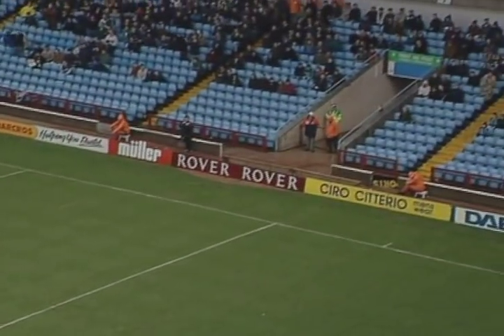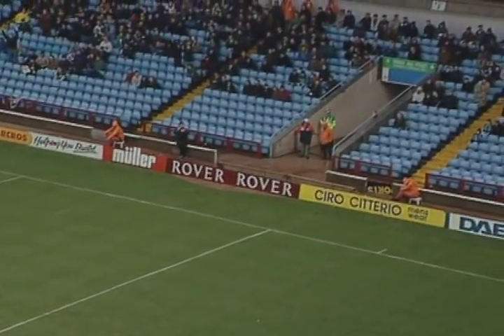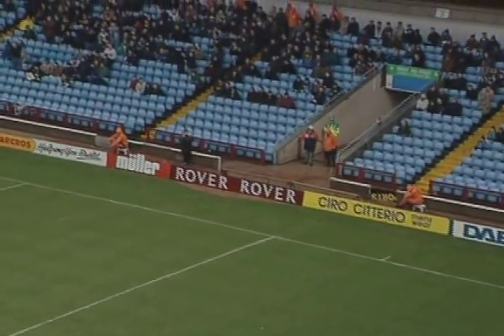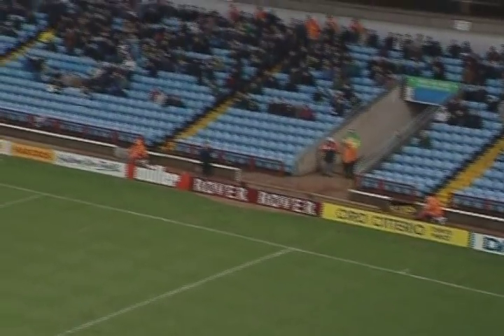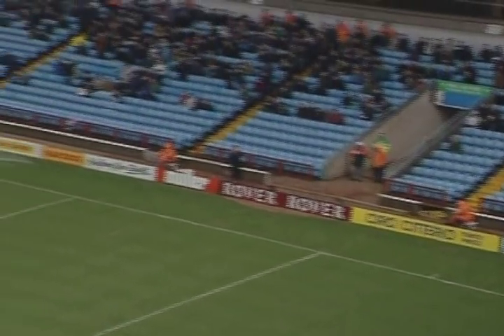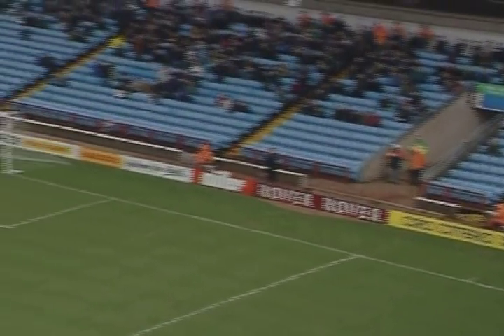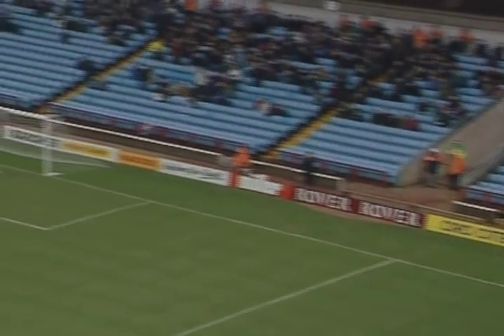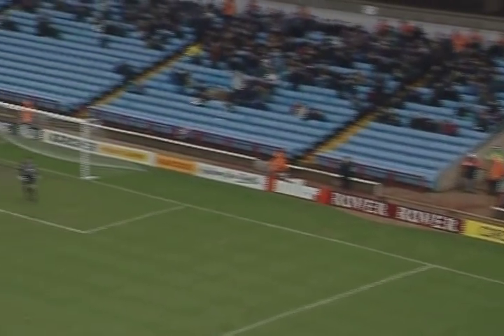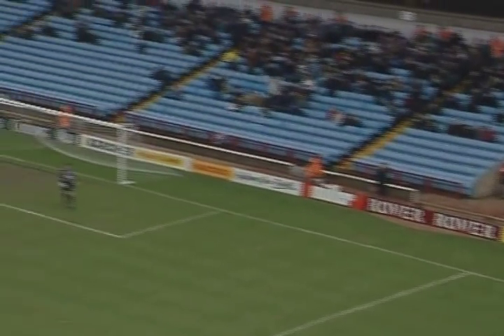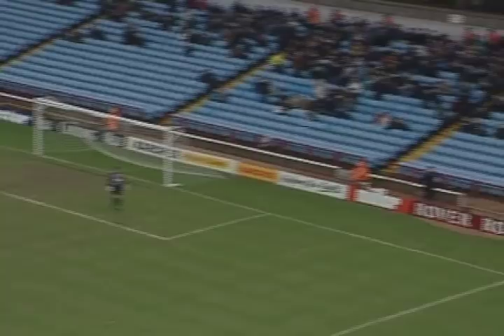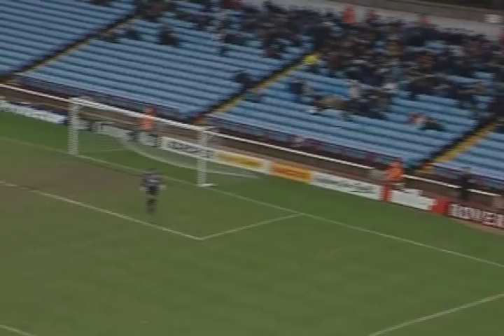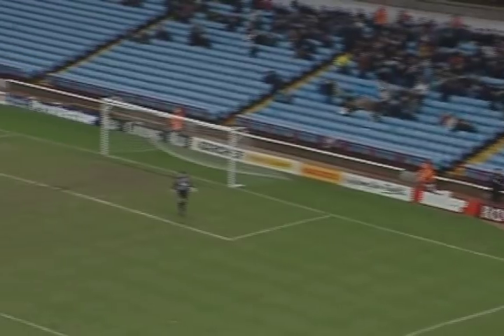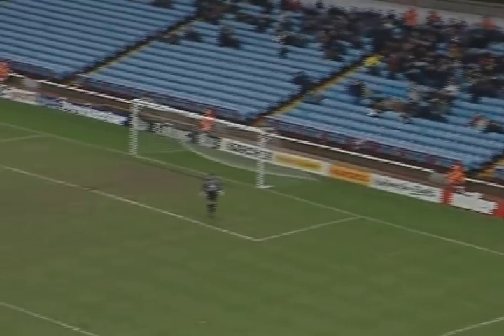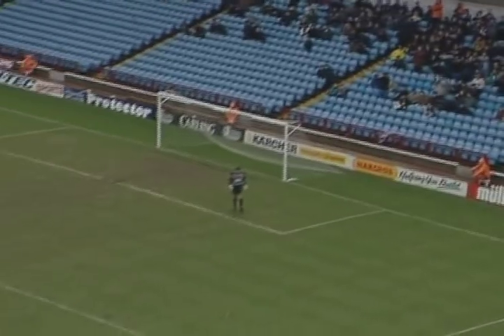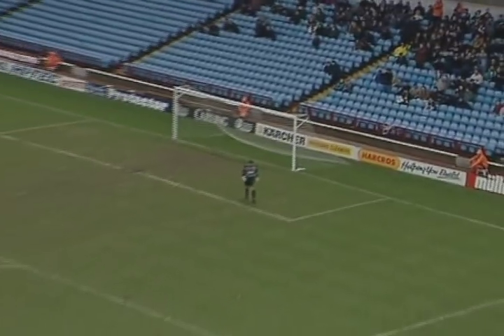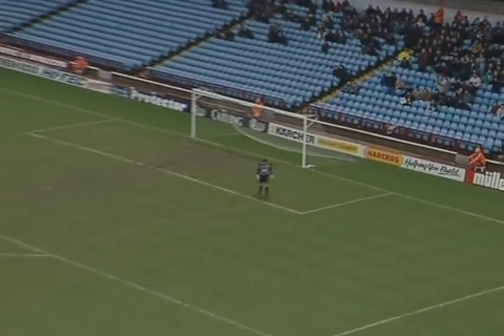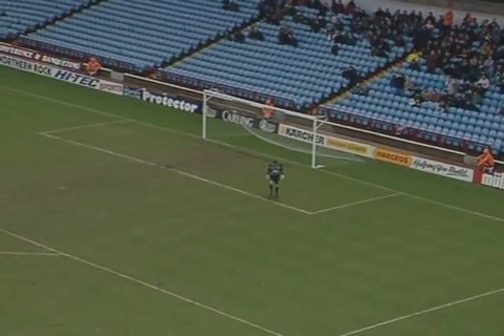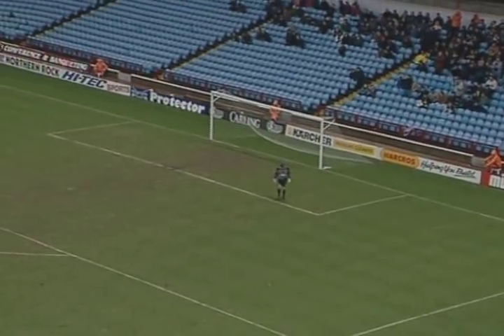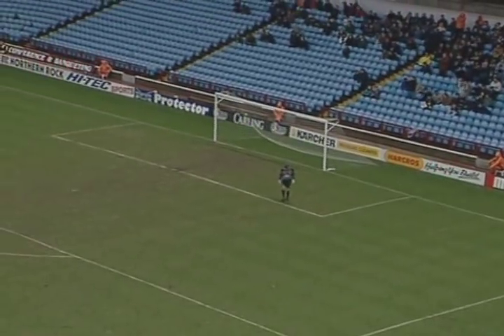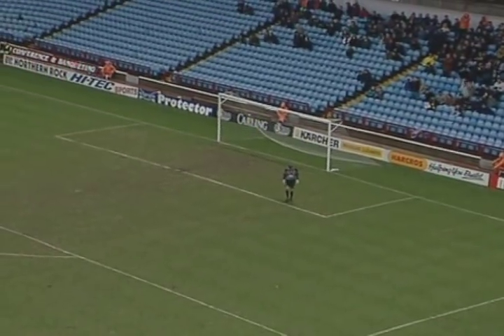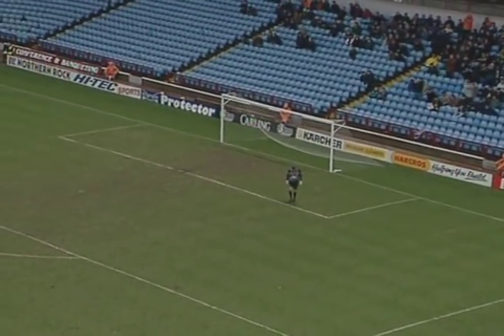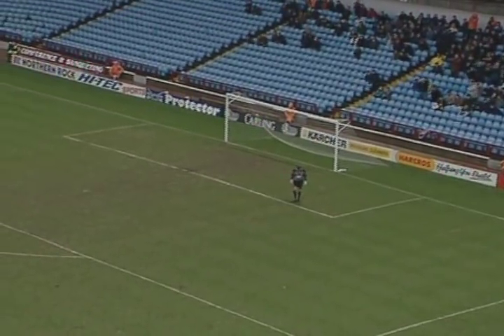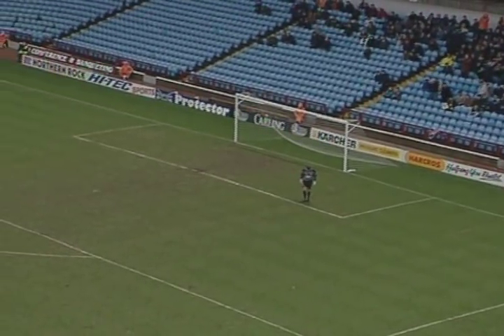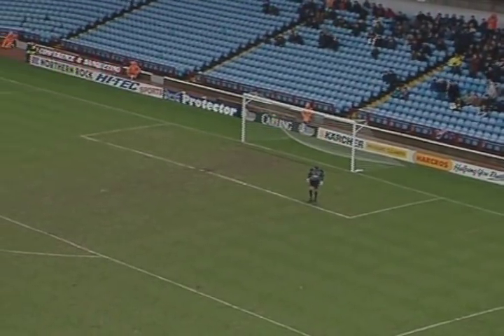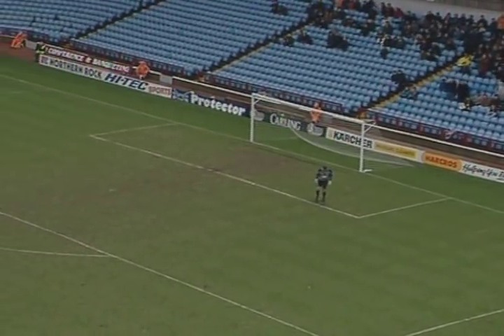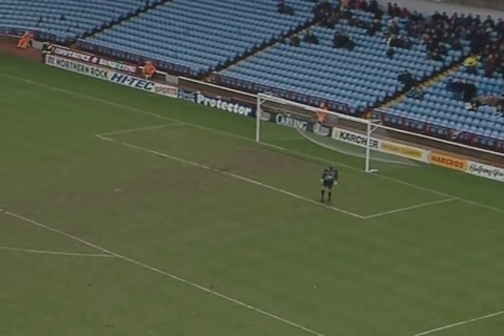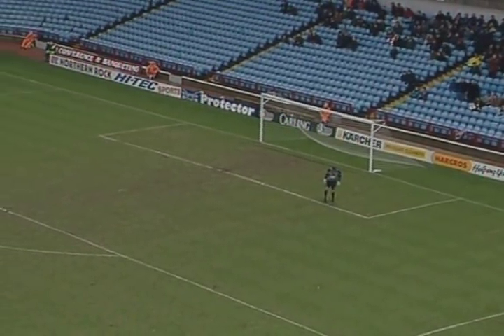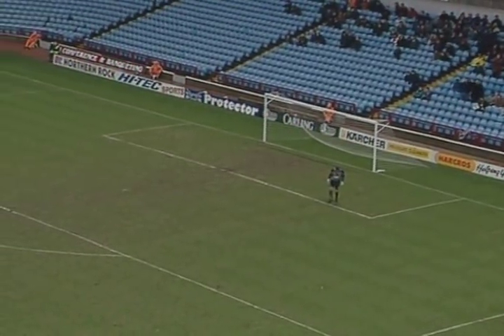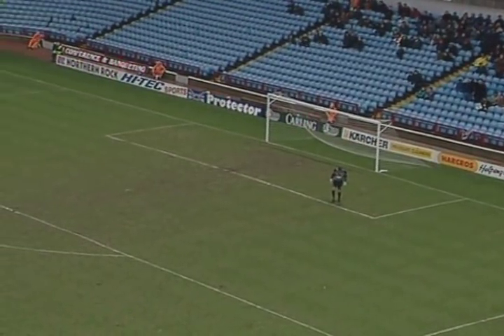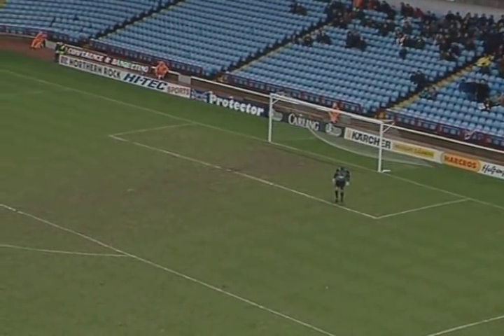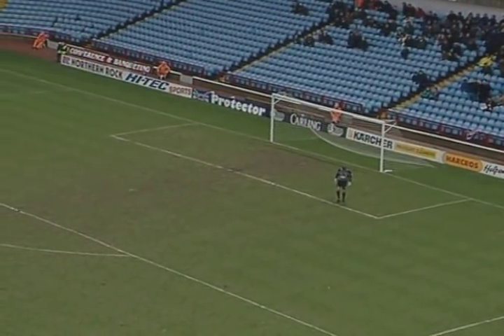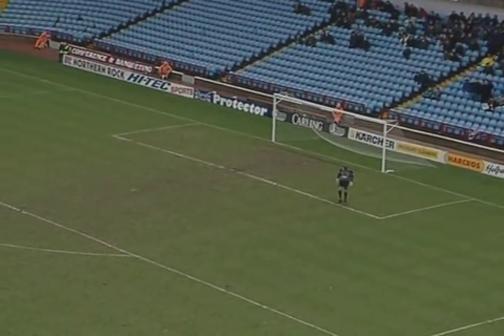And that ball from Vinnie Jones really summing things up for Wimbledon at the moment.